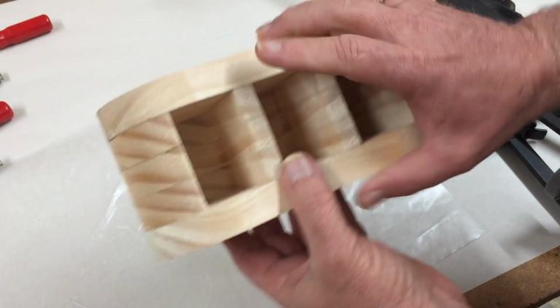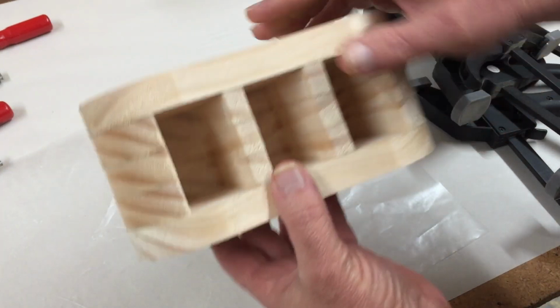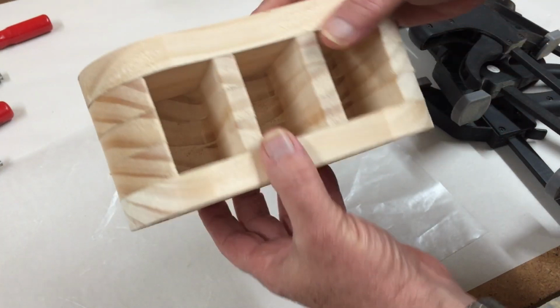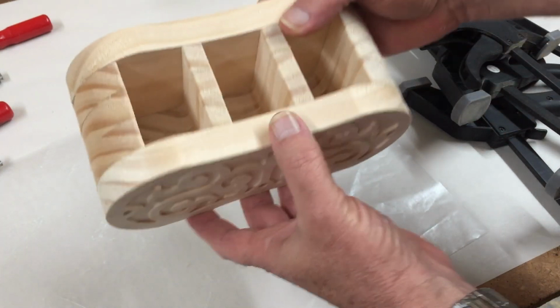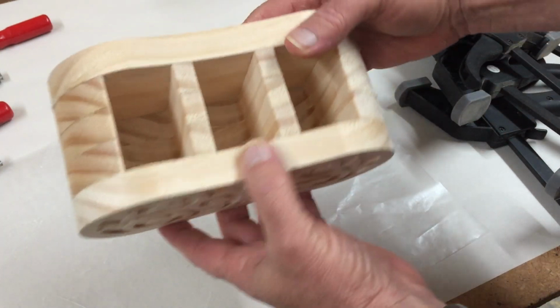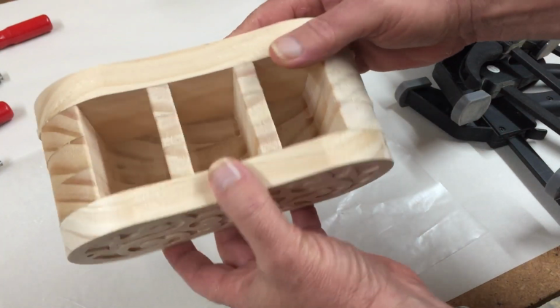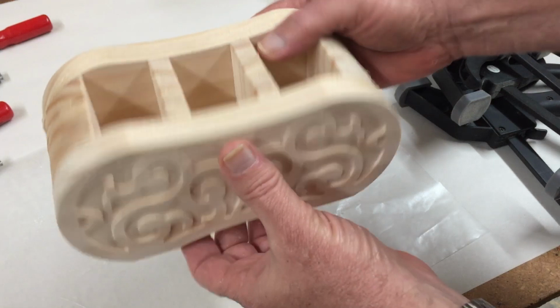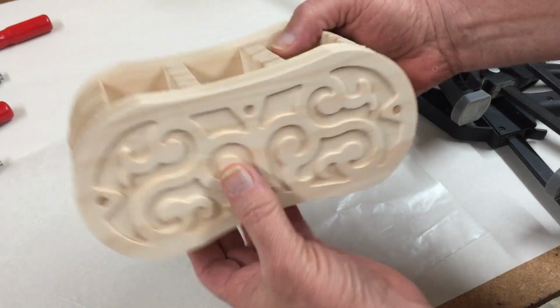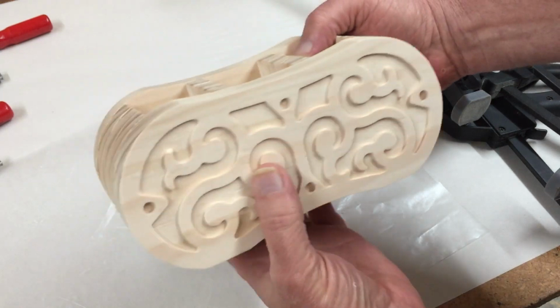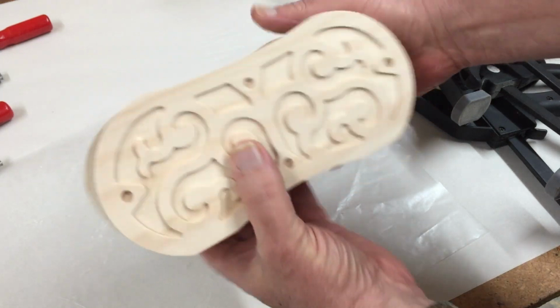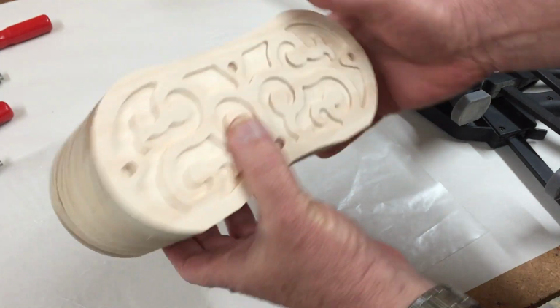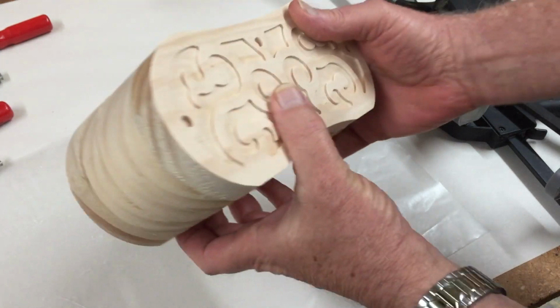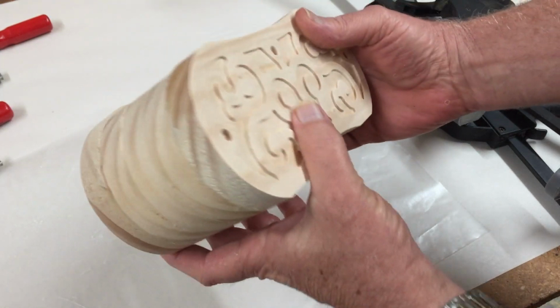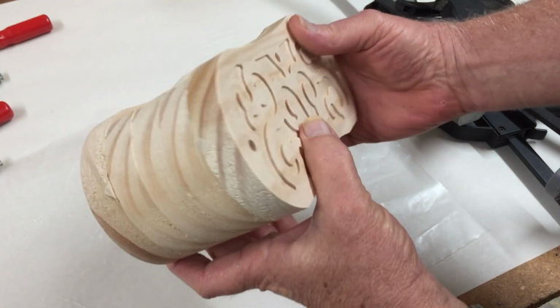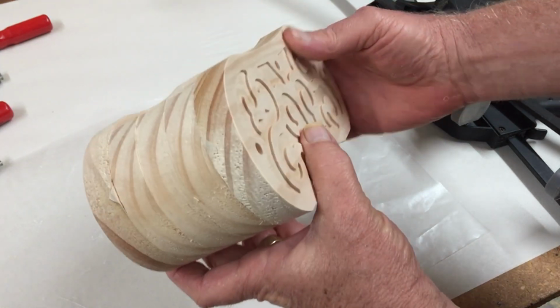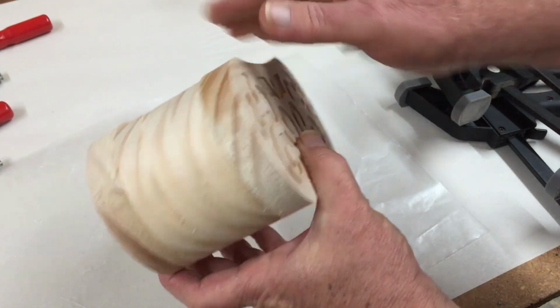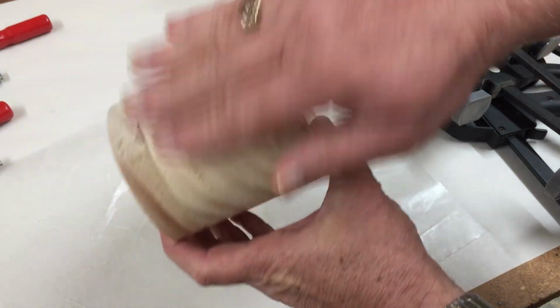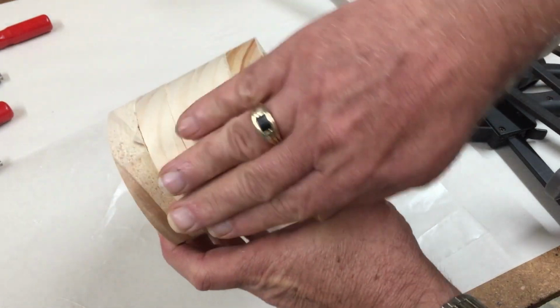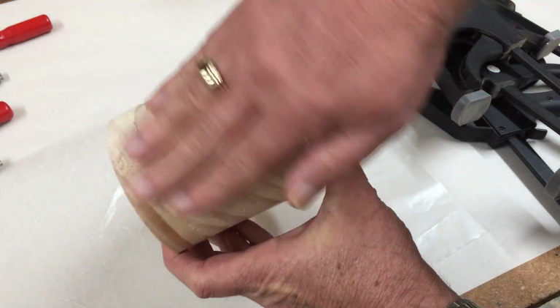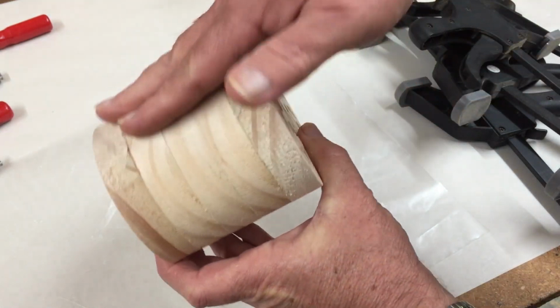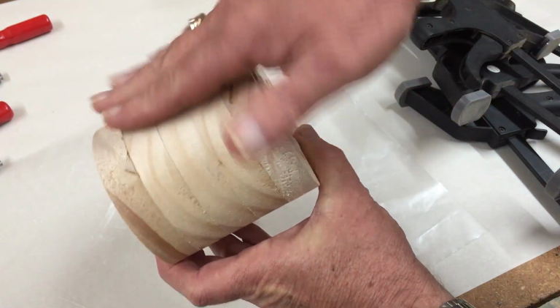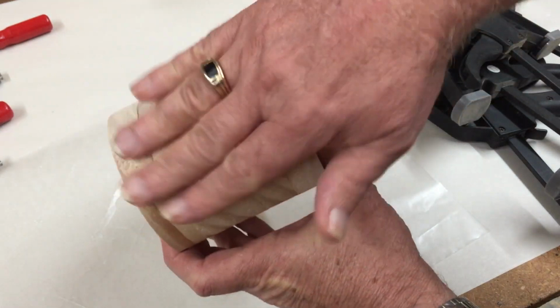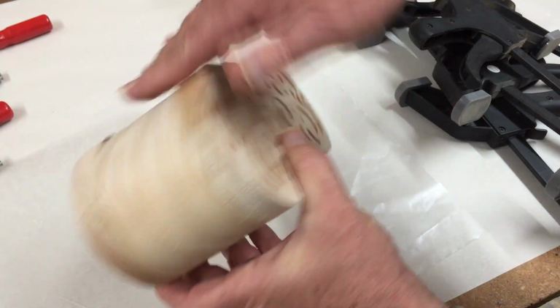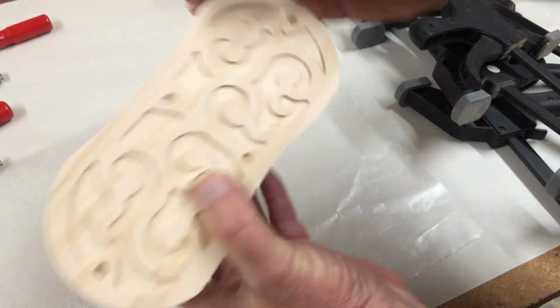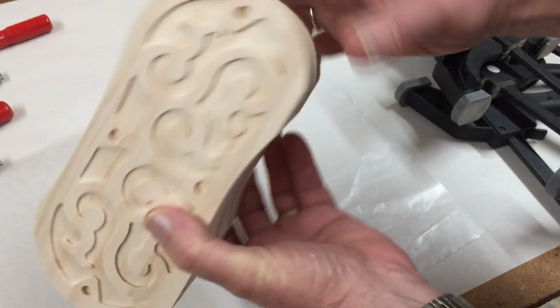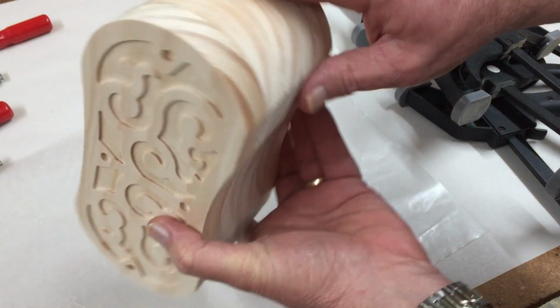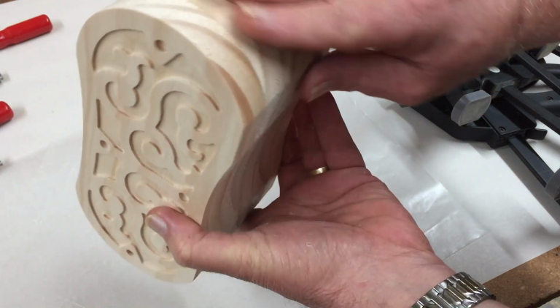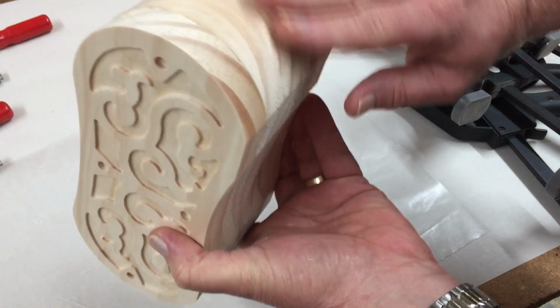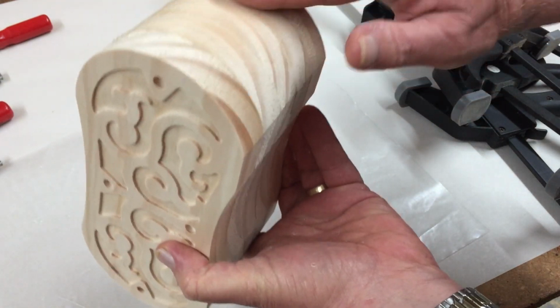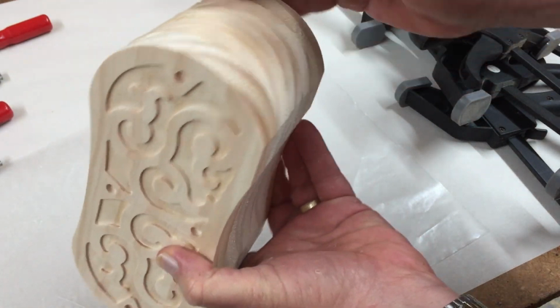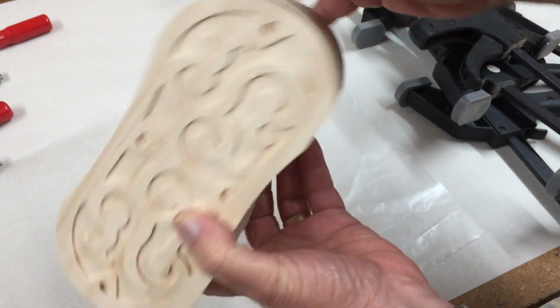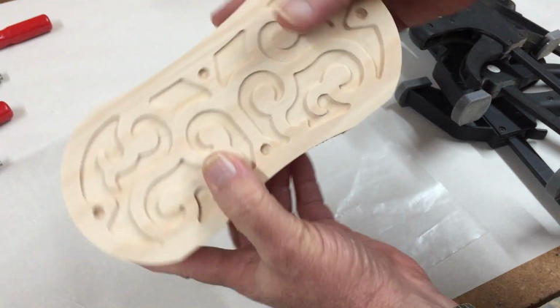The glue's all dry, so let's go give this a final sand to blend all the sections together.